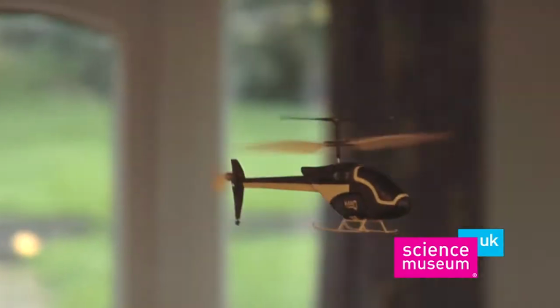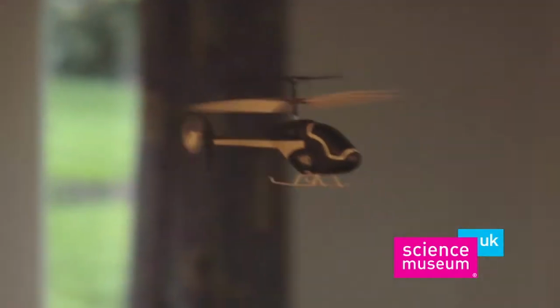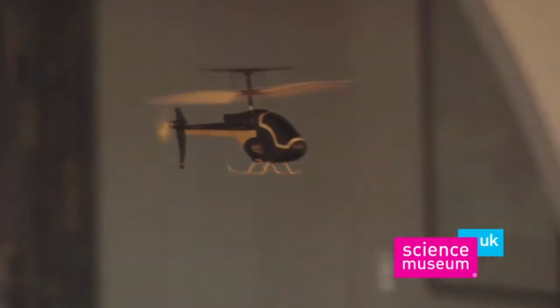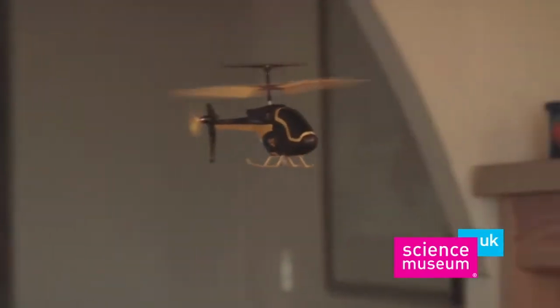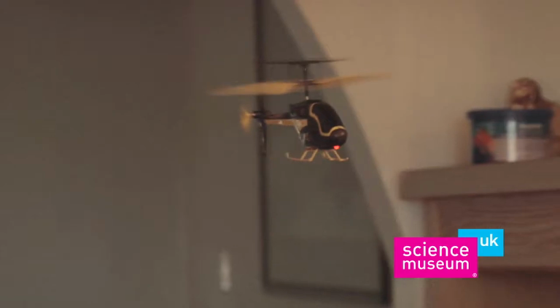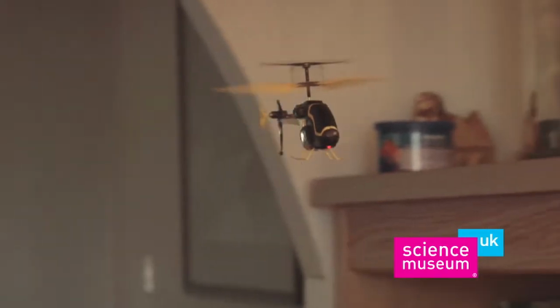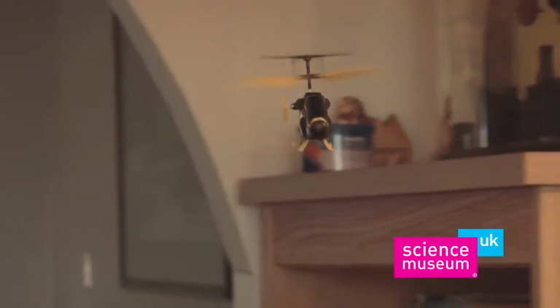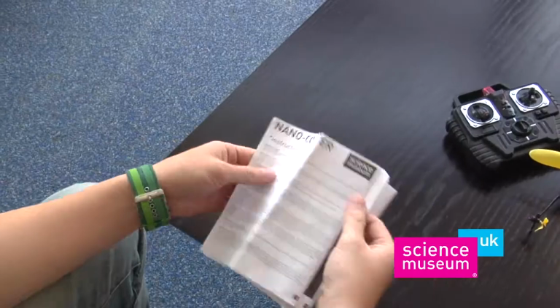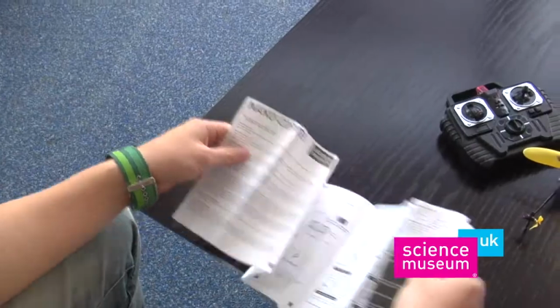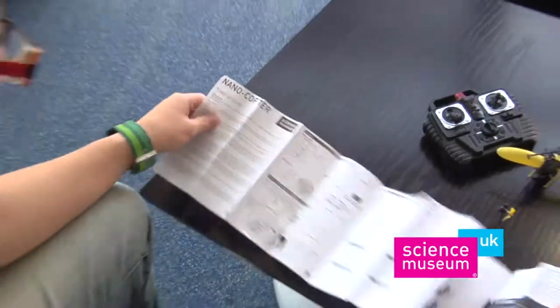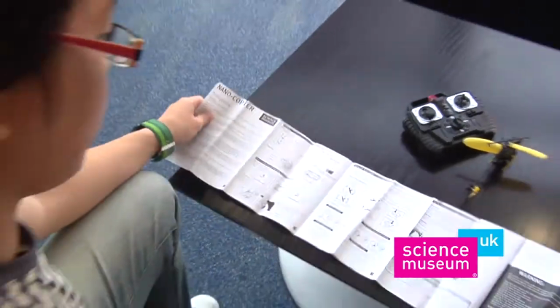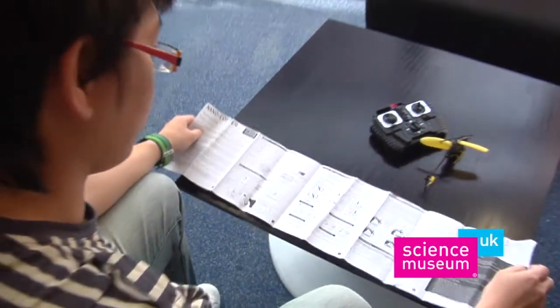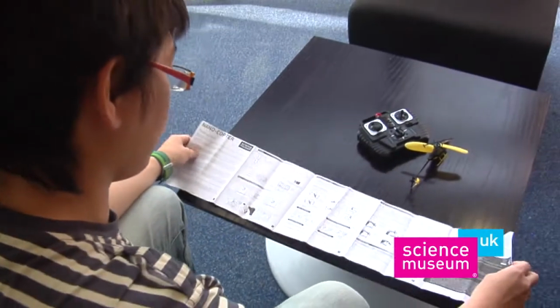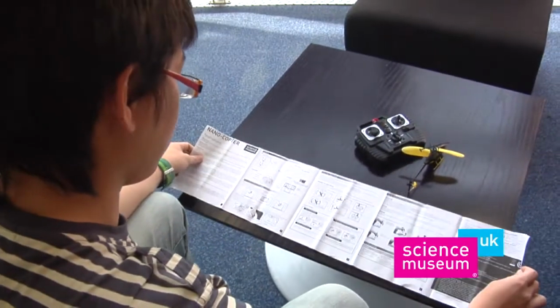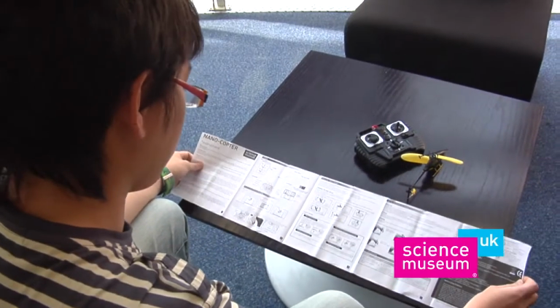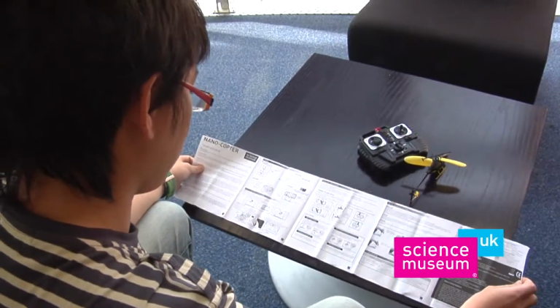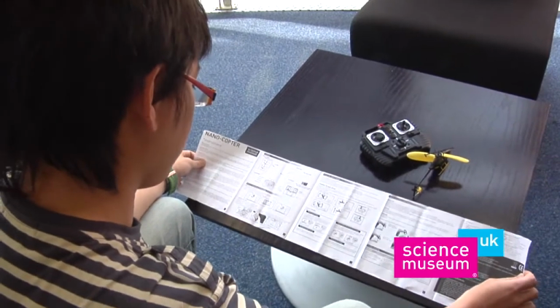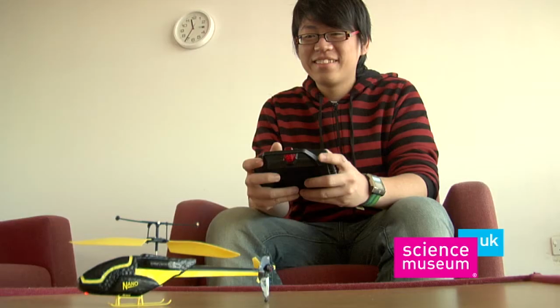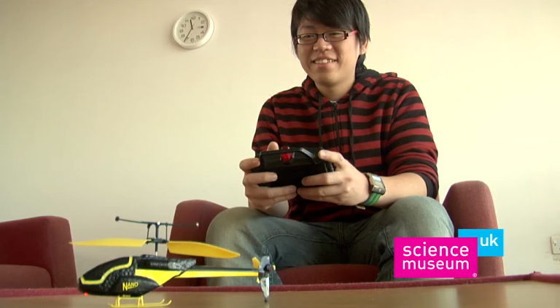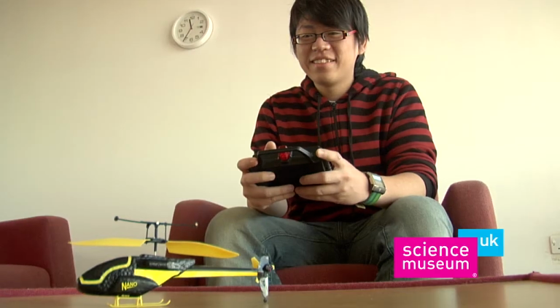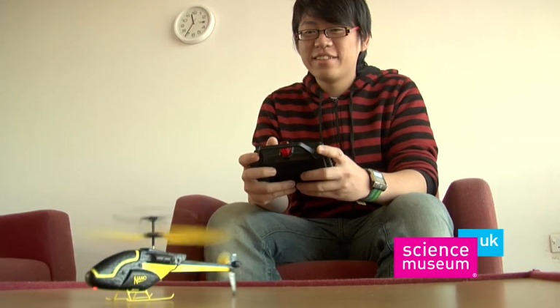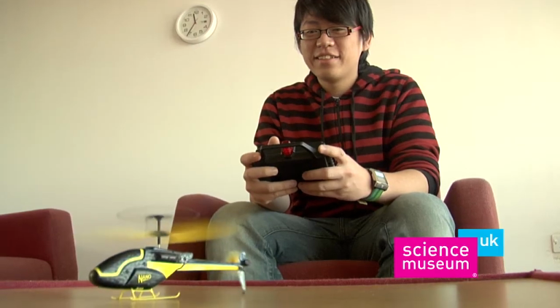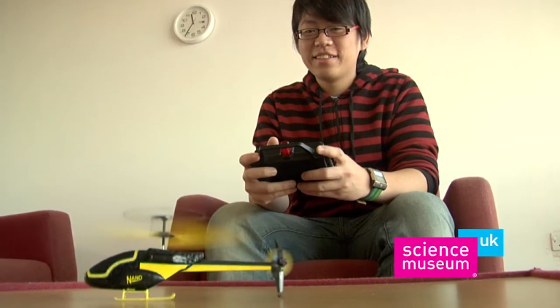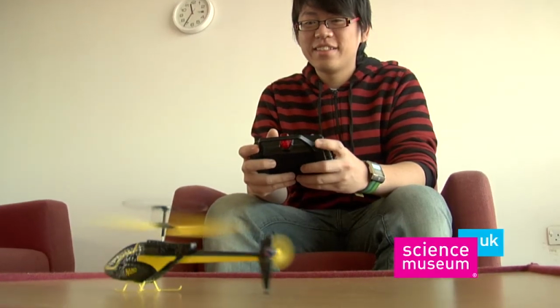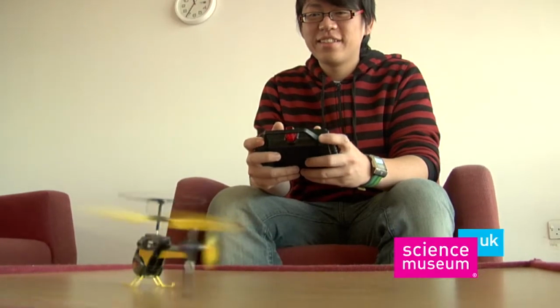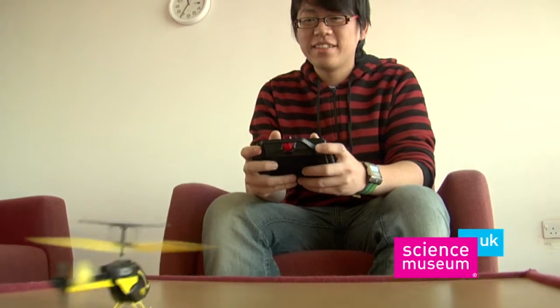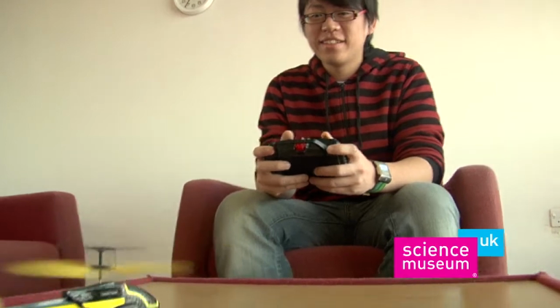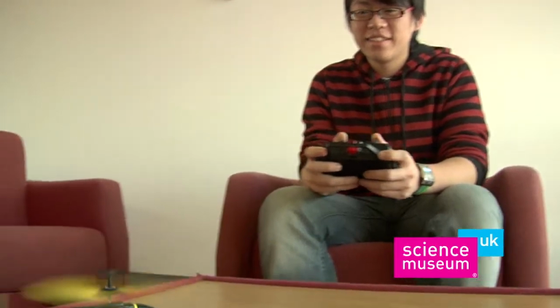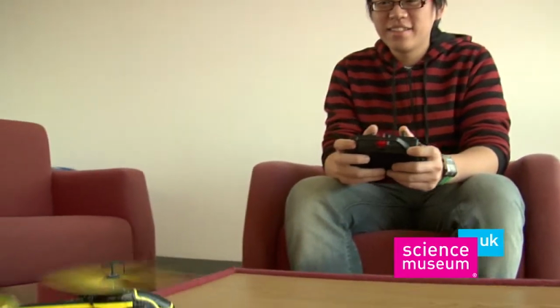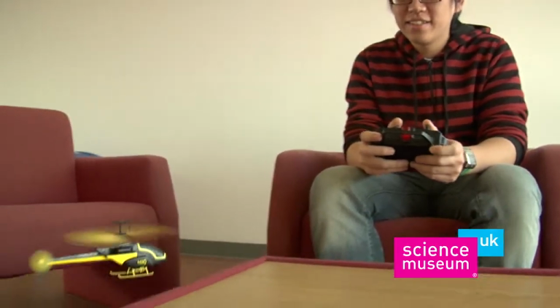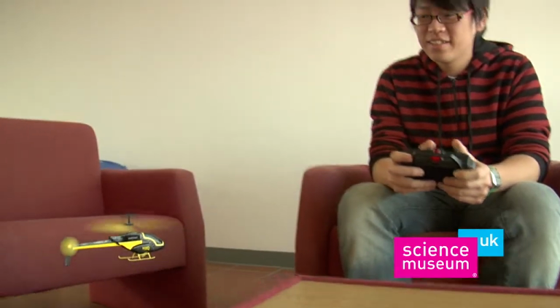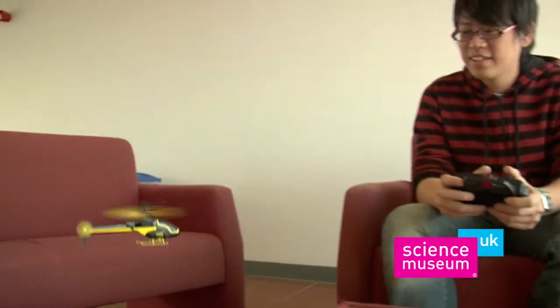Also learn how a real-life helicopter flies with the included manual. Then test your skills by piloting your very own nanocopter.